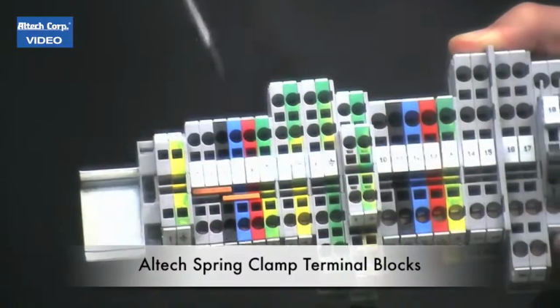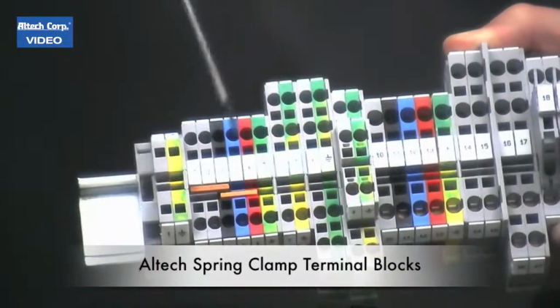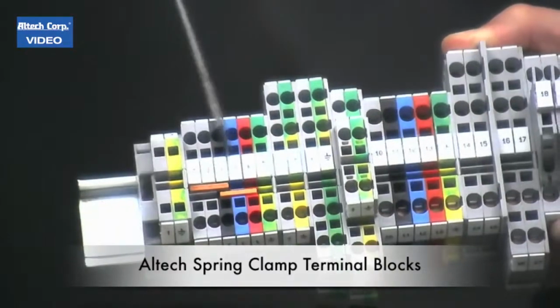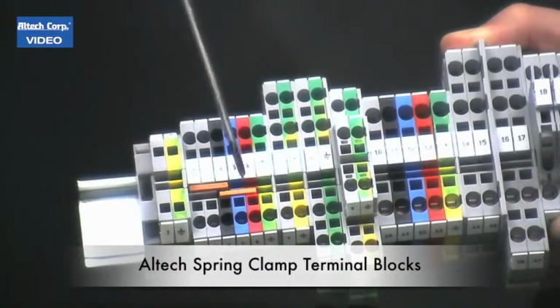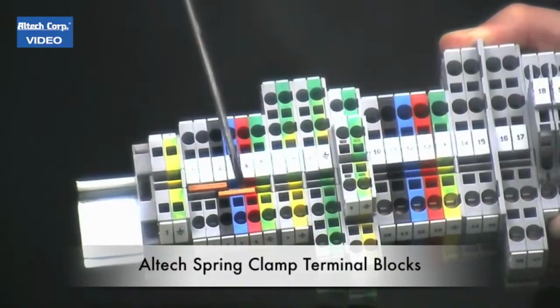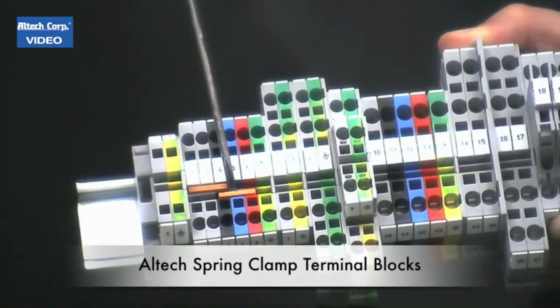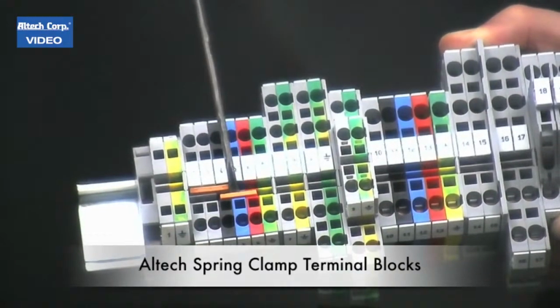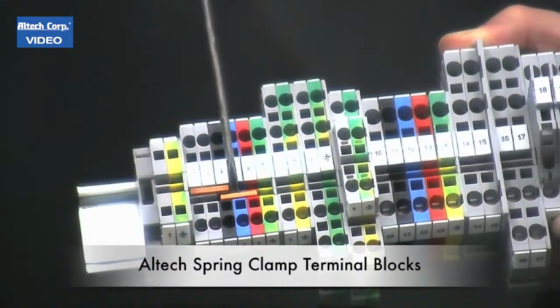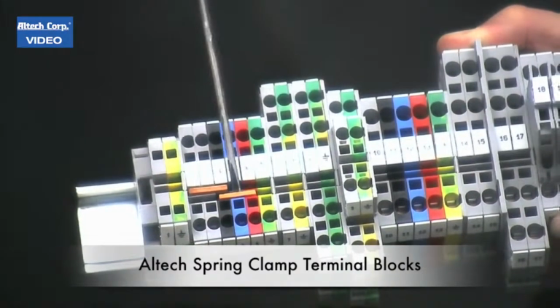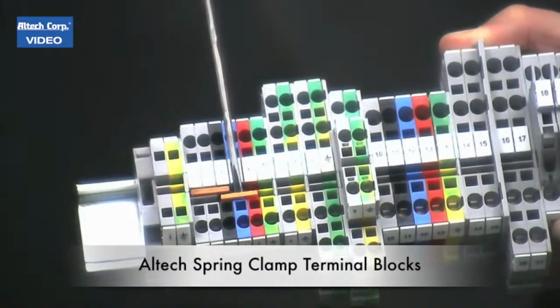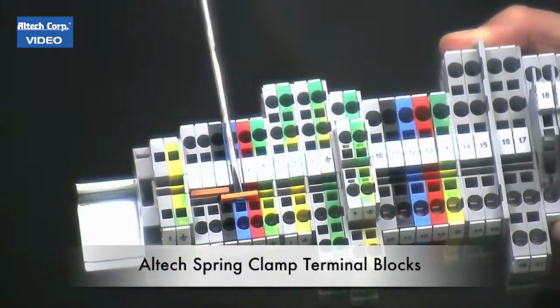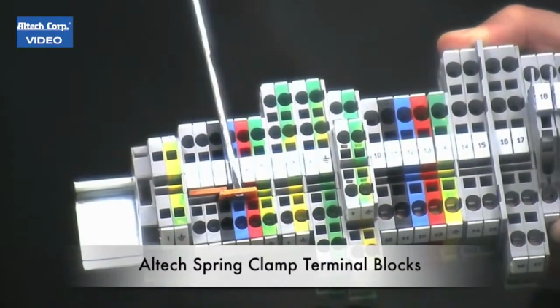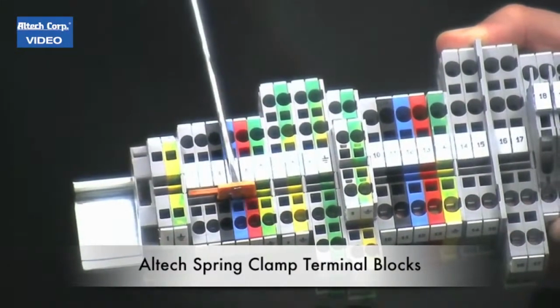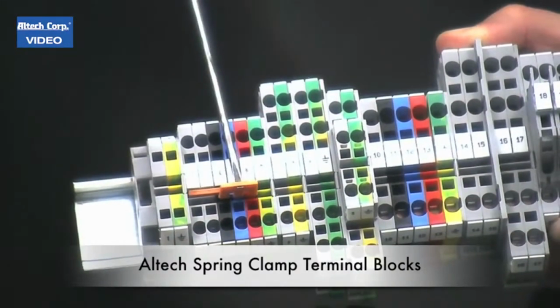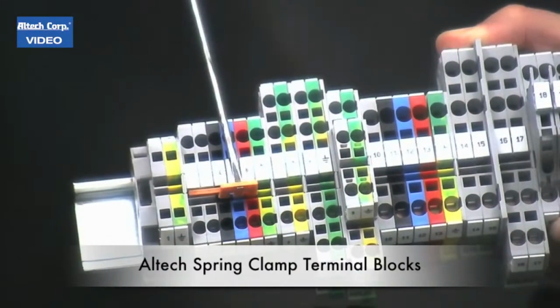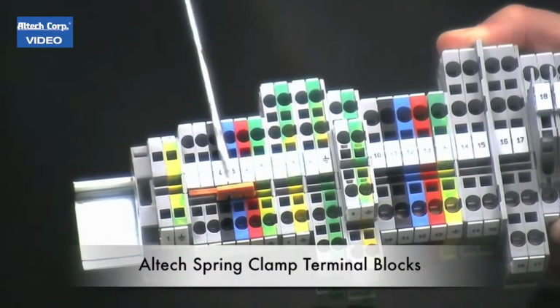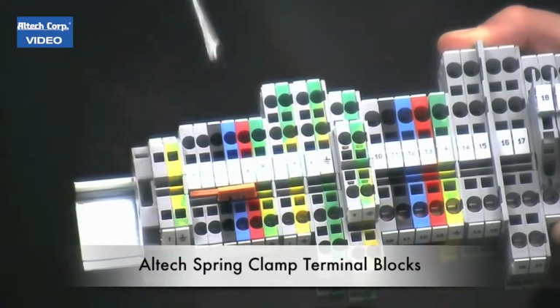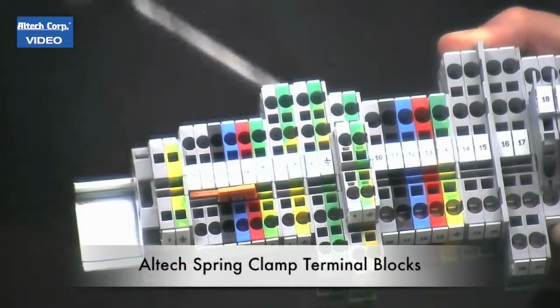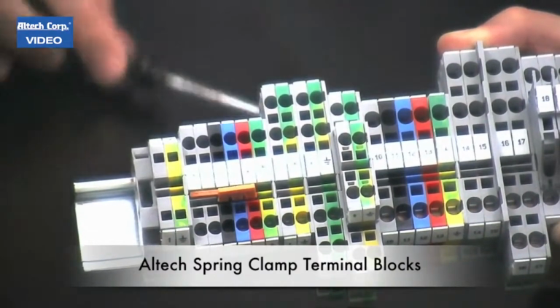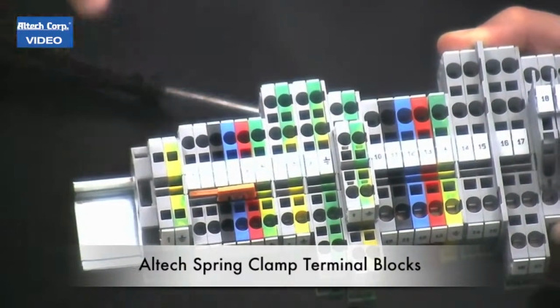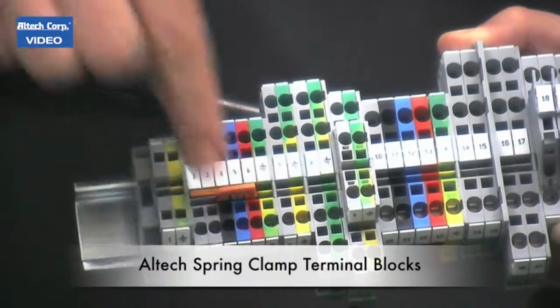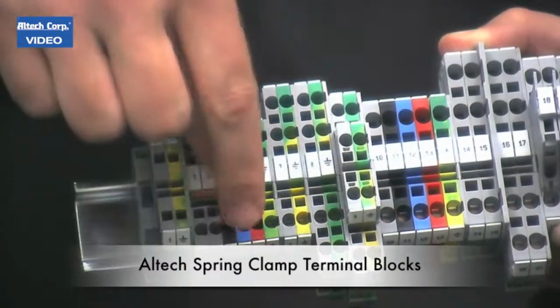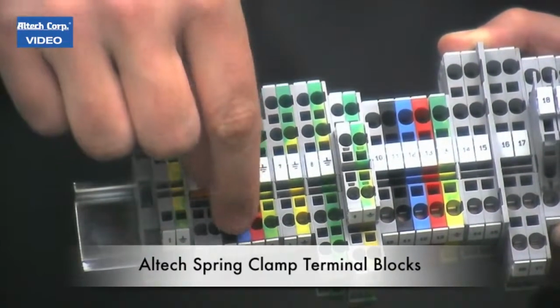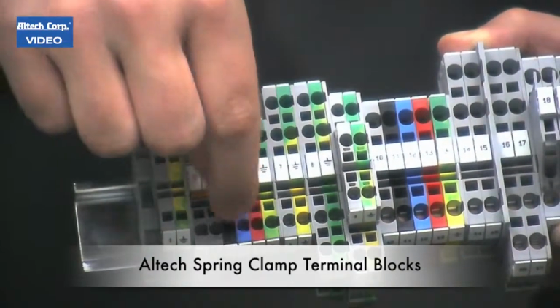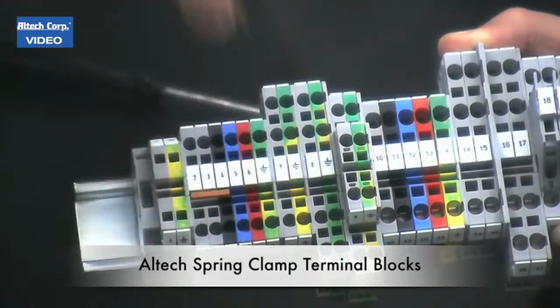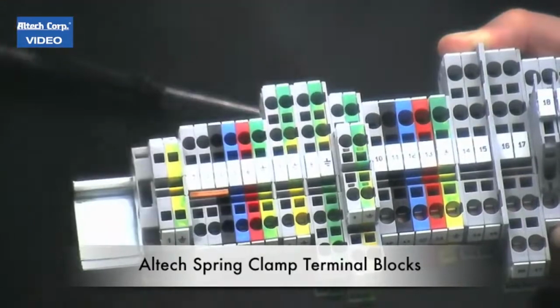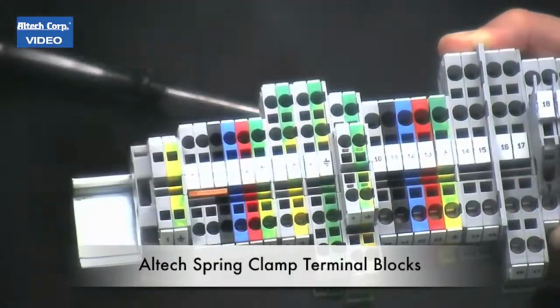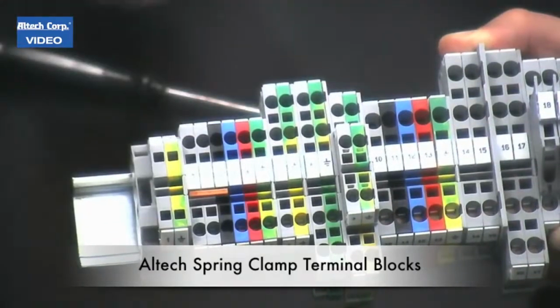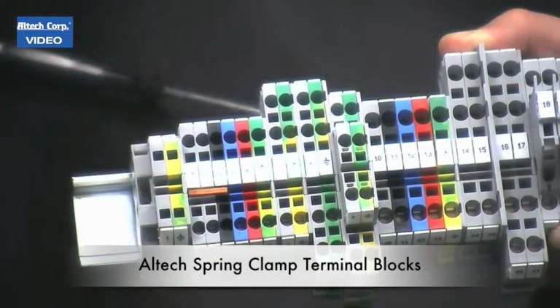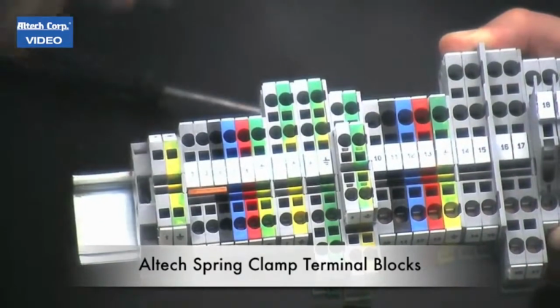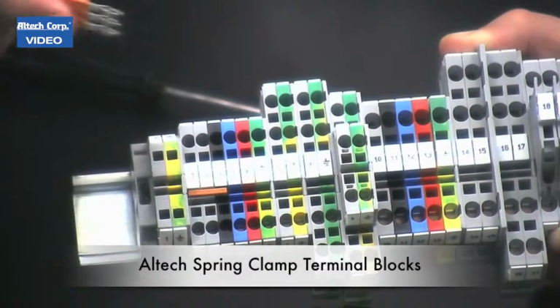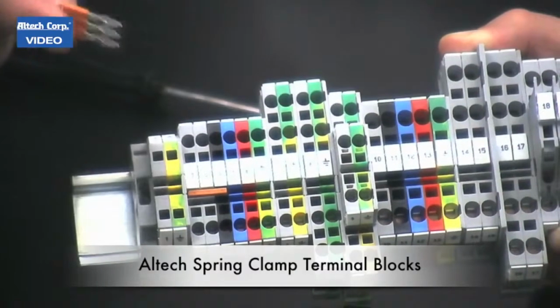If you want to remove the jumper, take your screwdriver and pop it out. Easy.